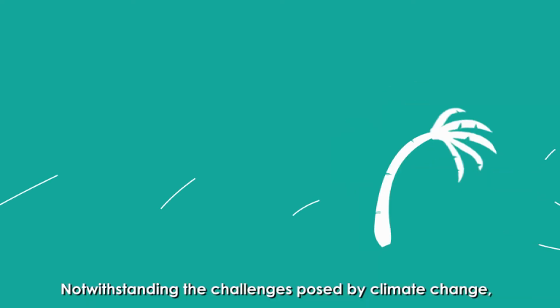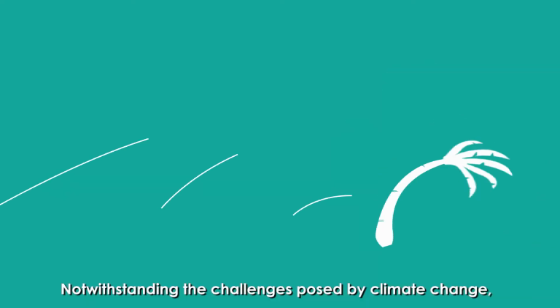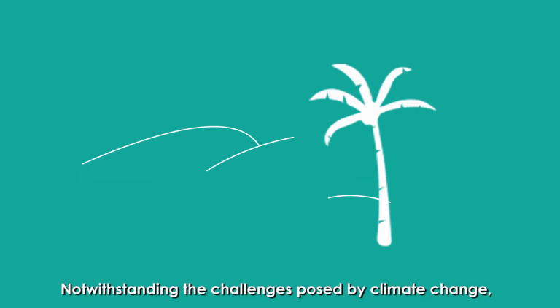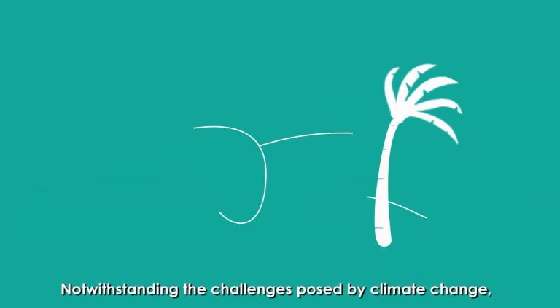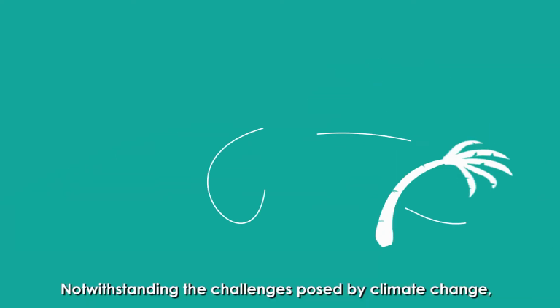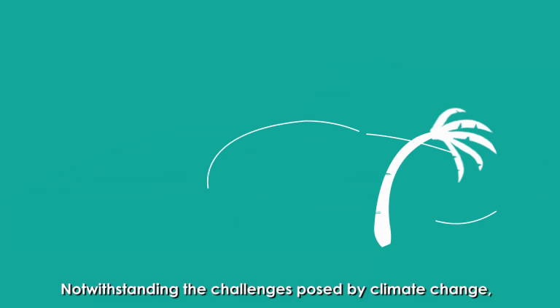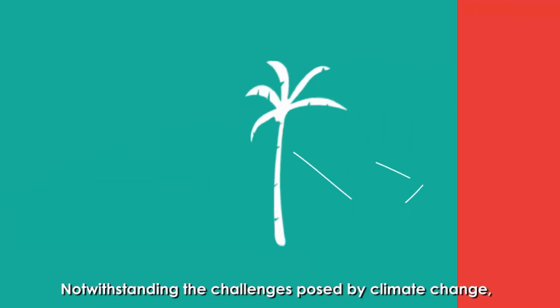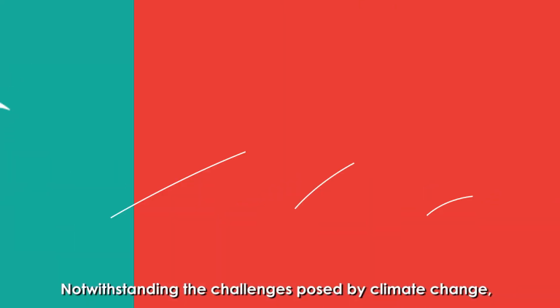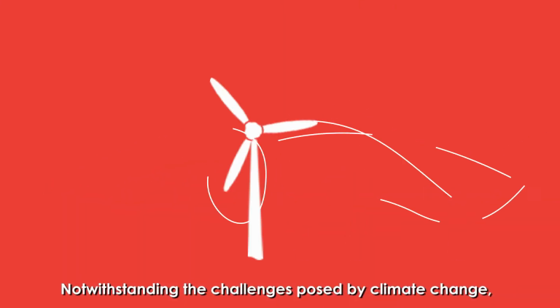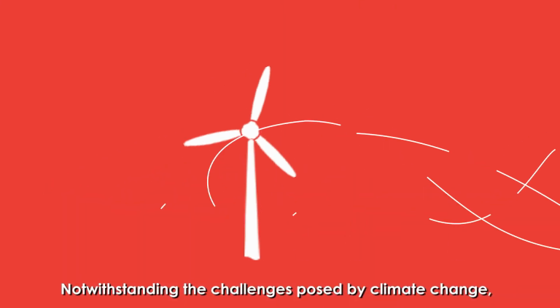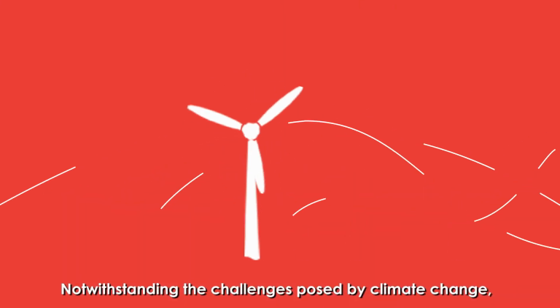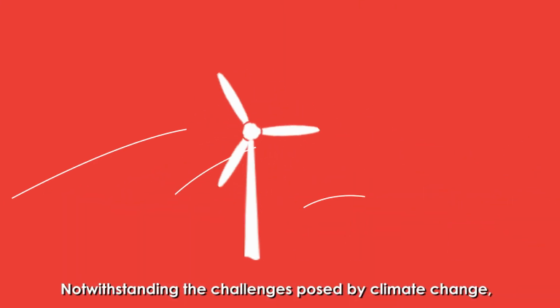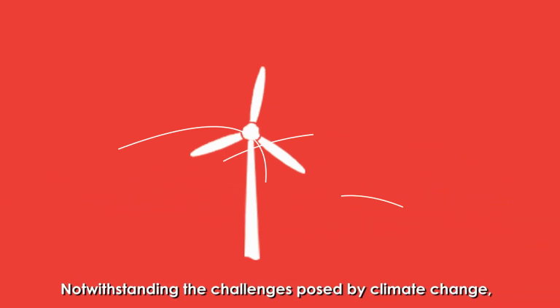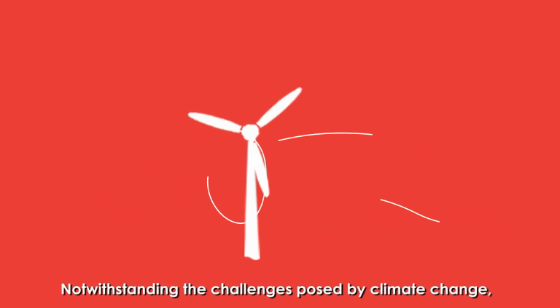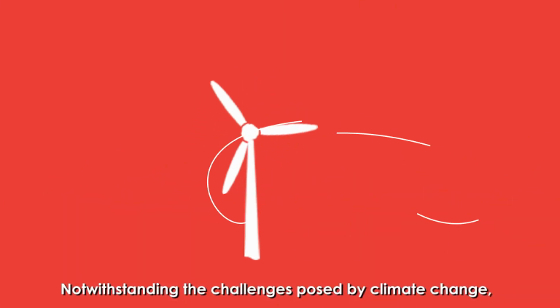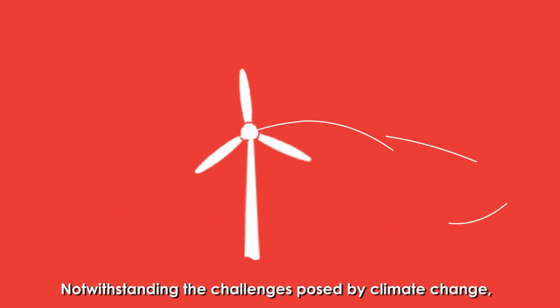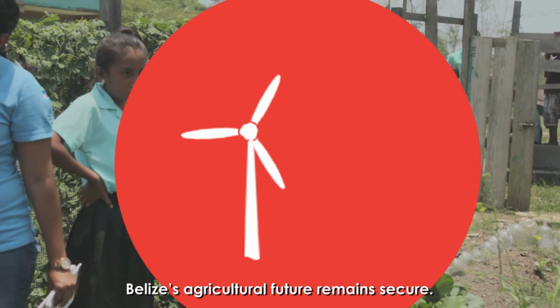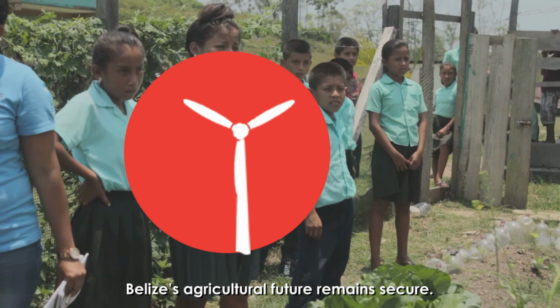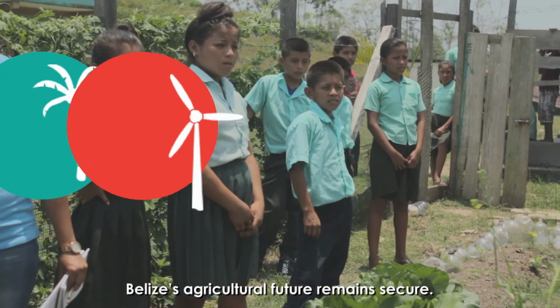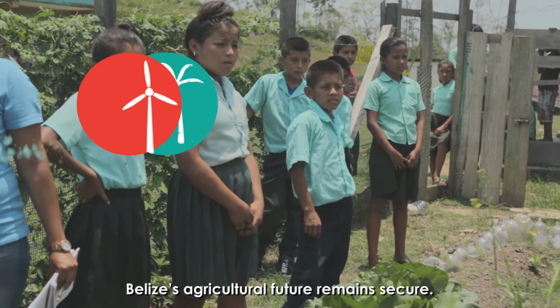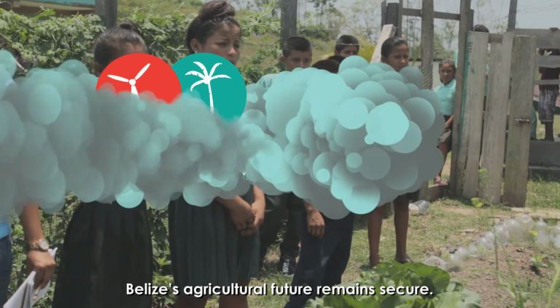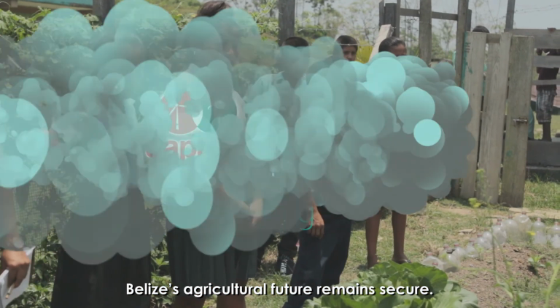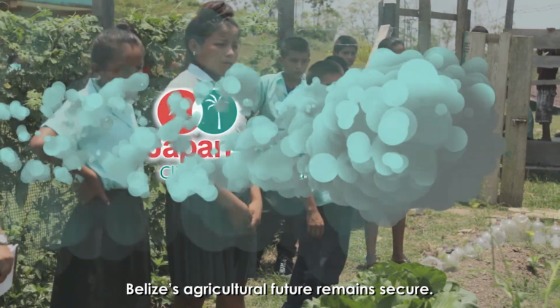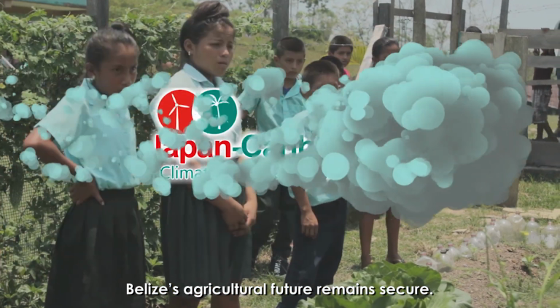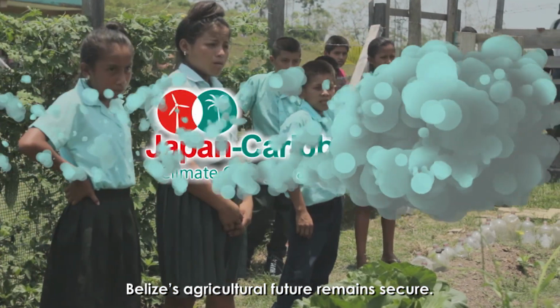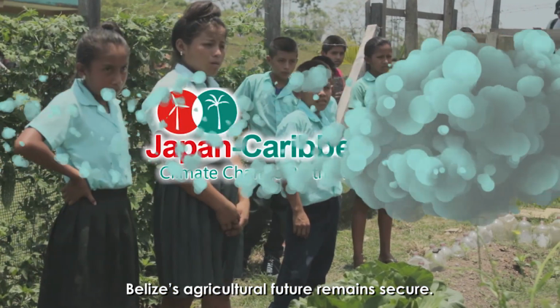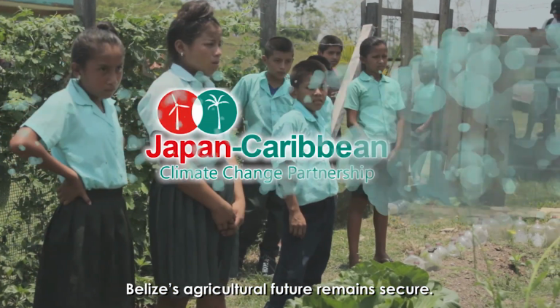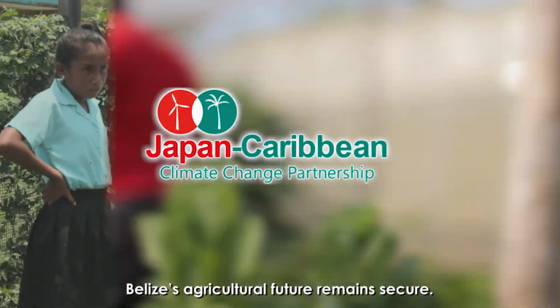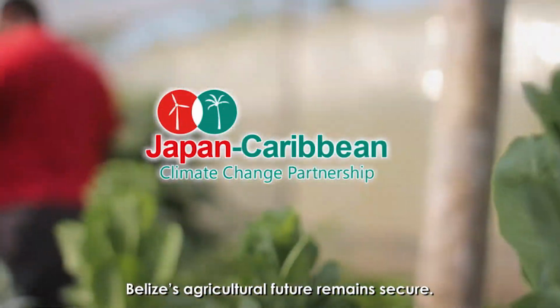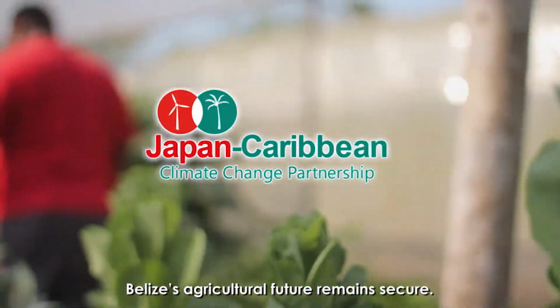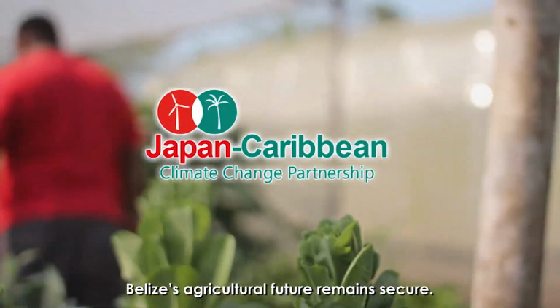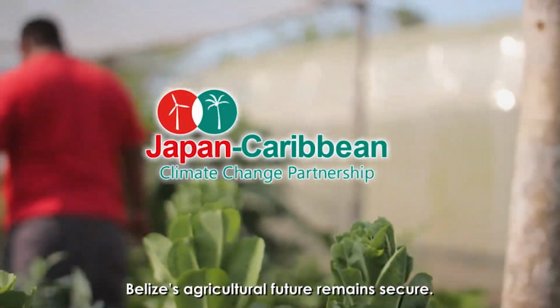Notwithstanding the challenges posed by climate change, Belize's agricultural future remains secure.